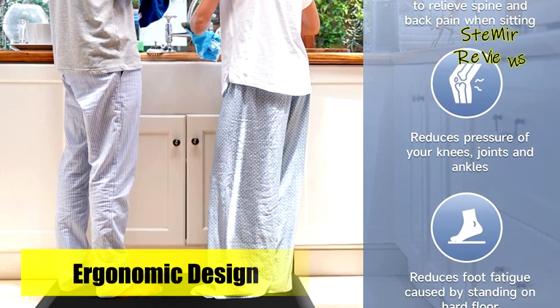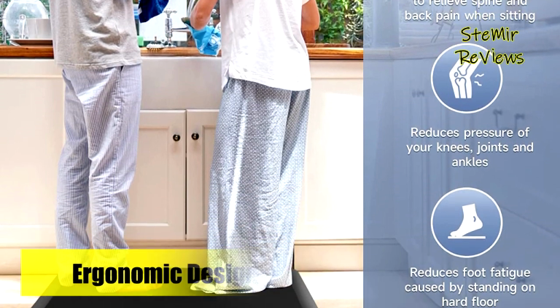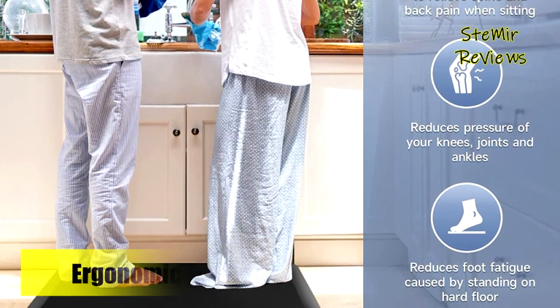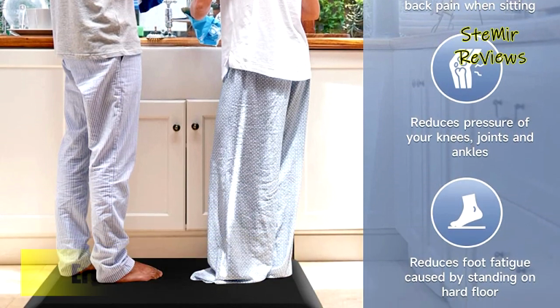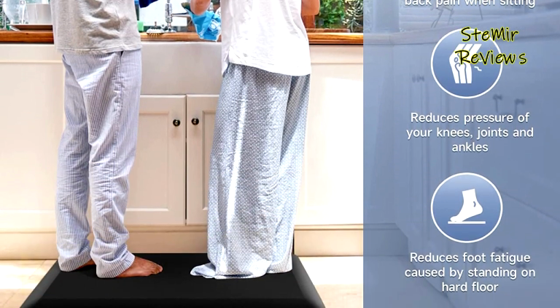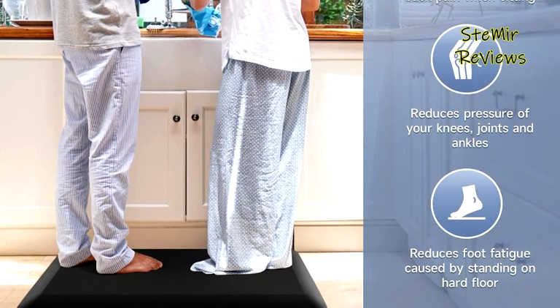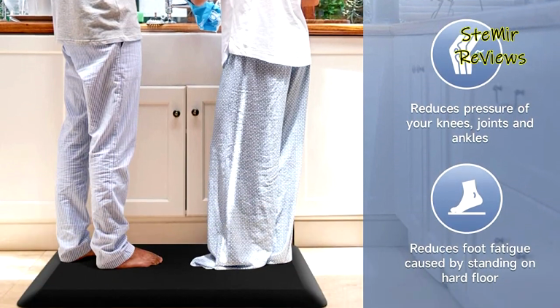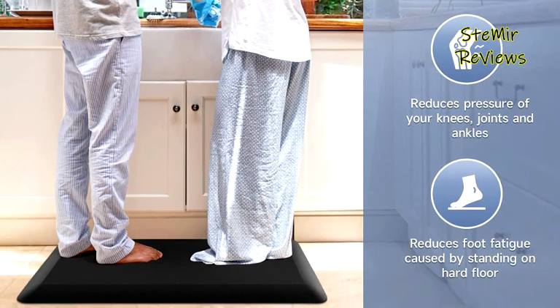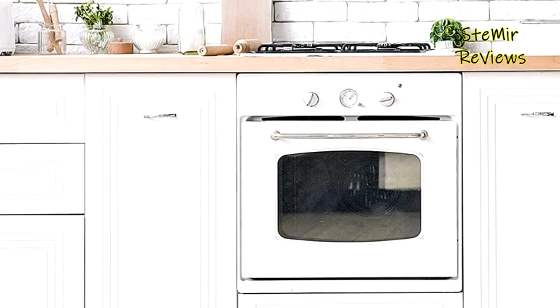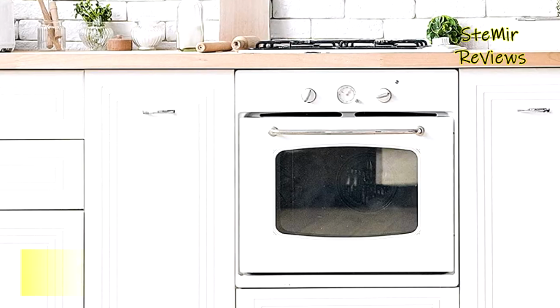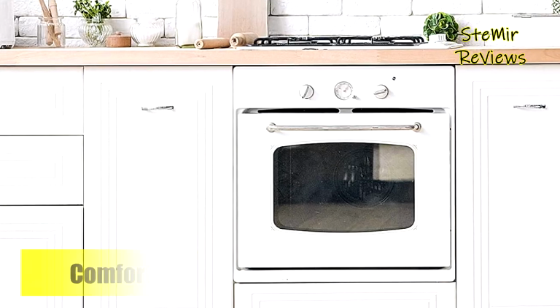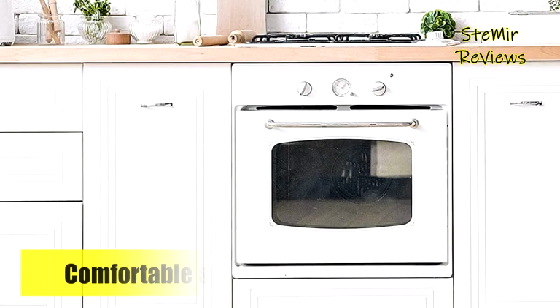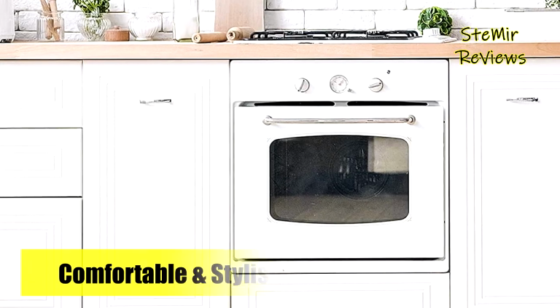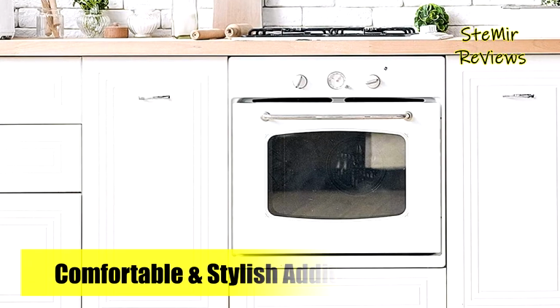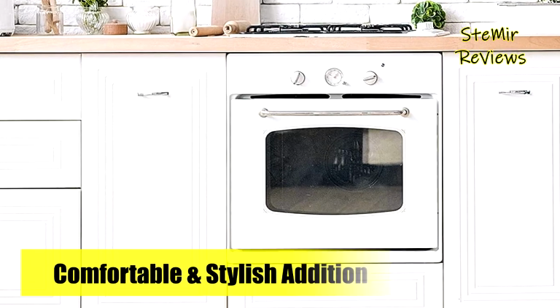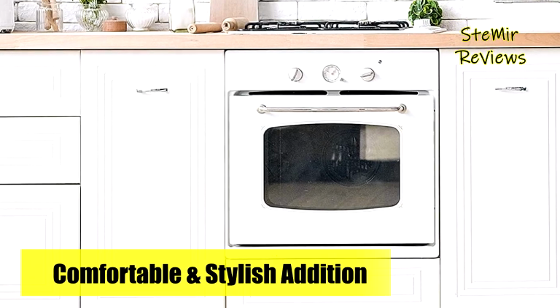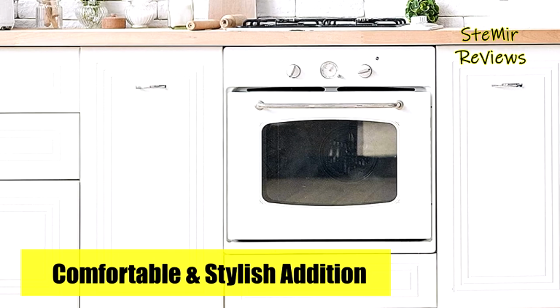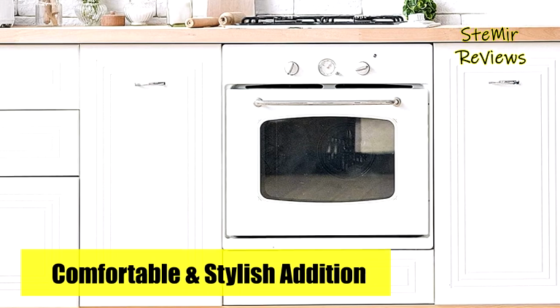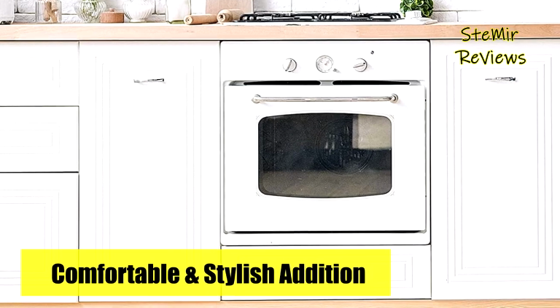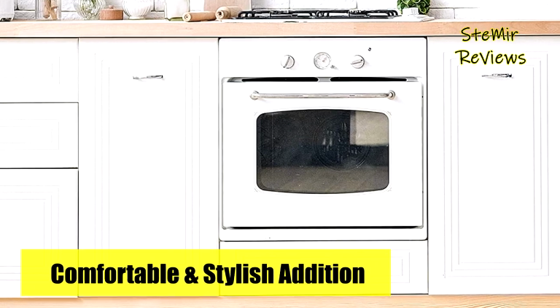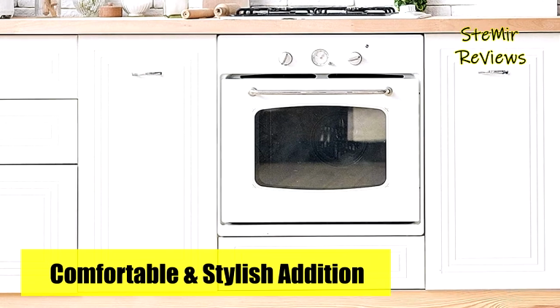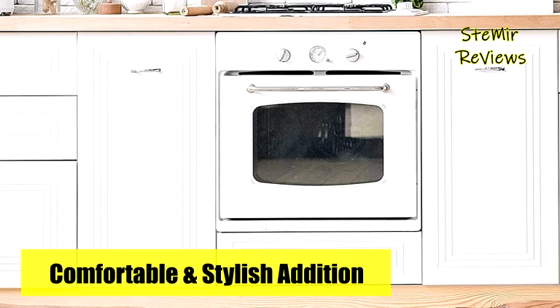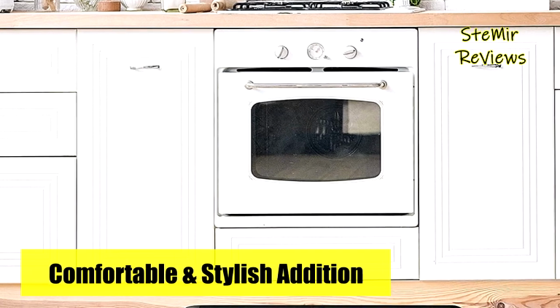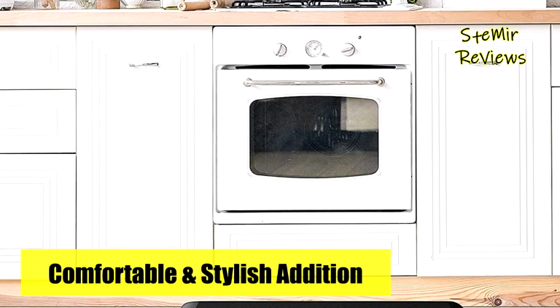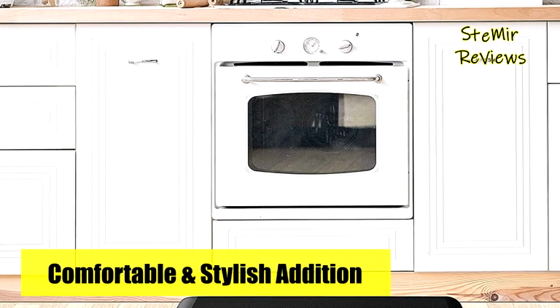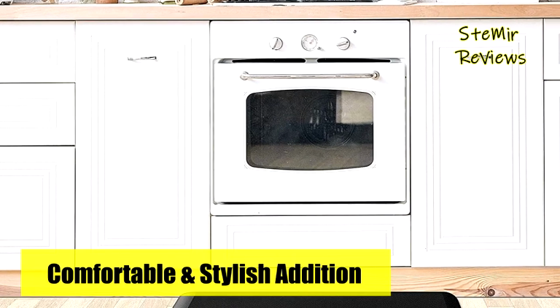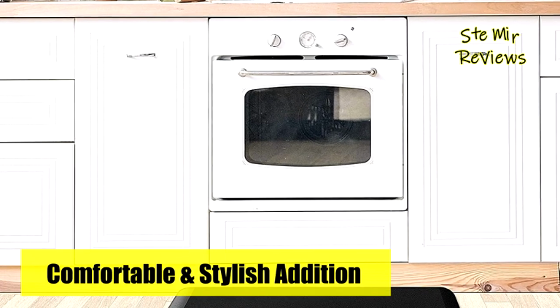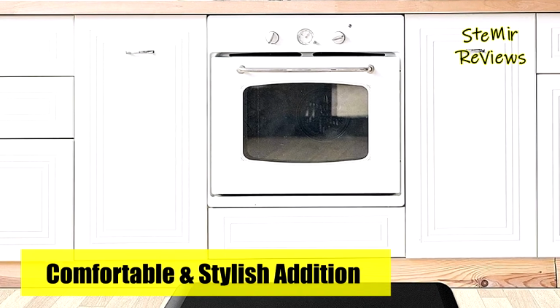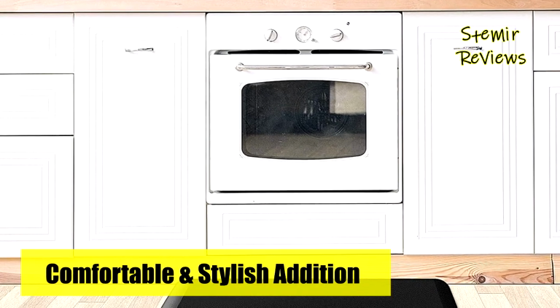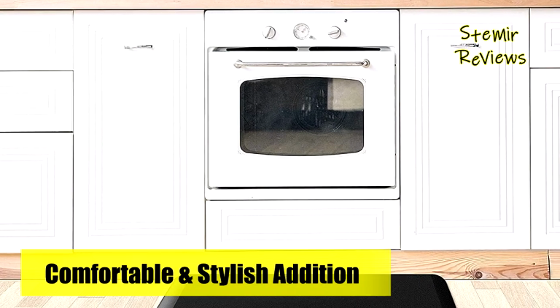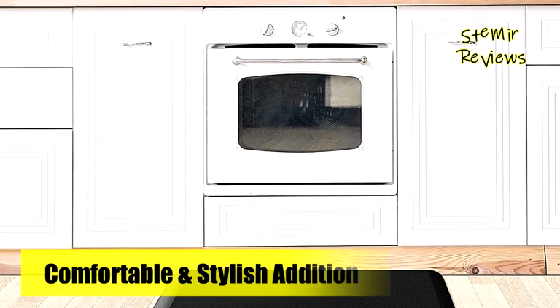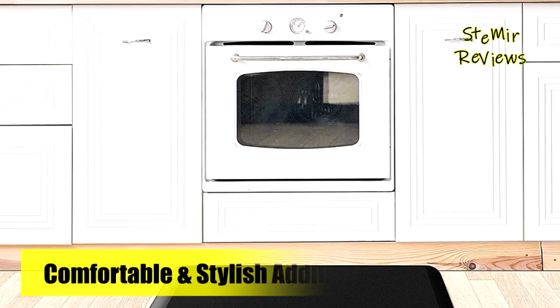If the mat arrives wrinkled, it can be easily restored using a hair dryer or by leaving it in the sun for a few hours.